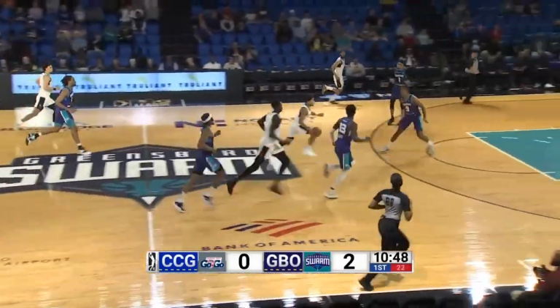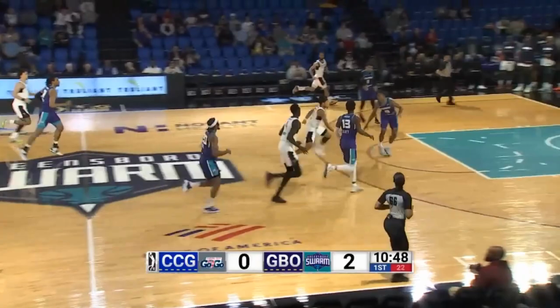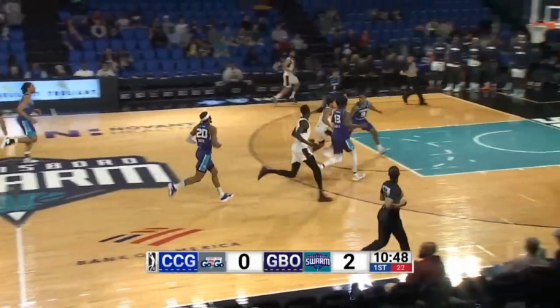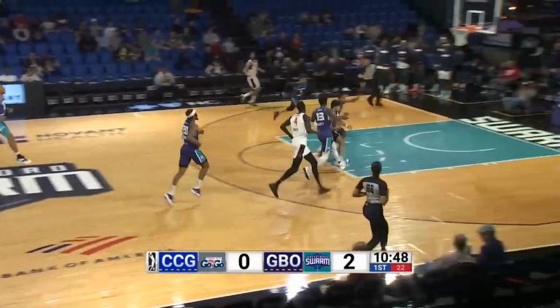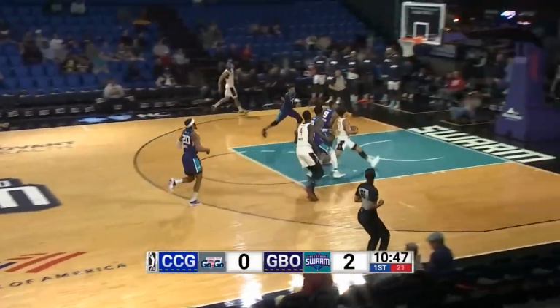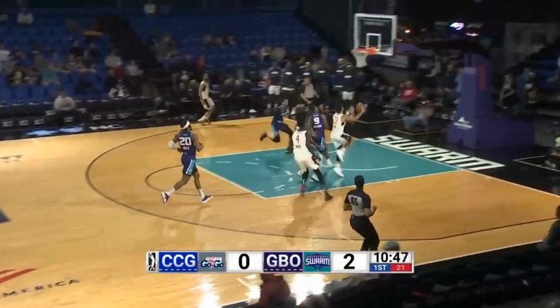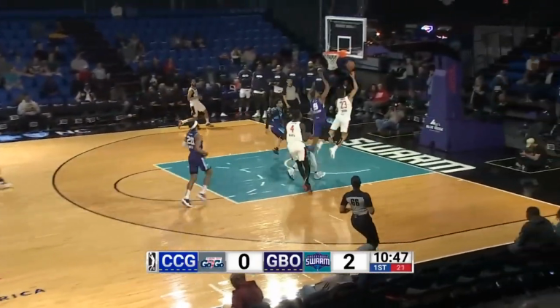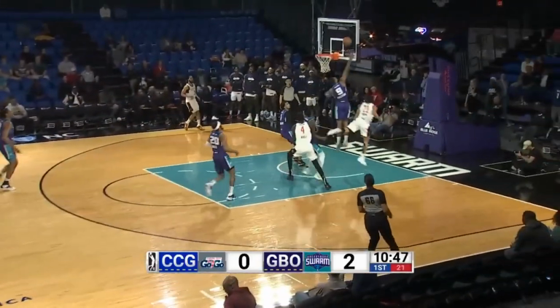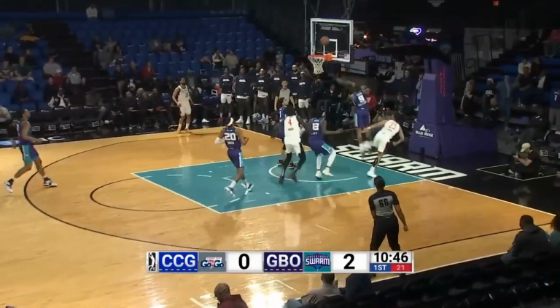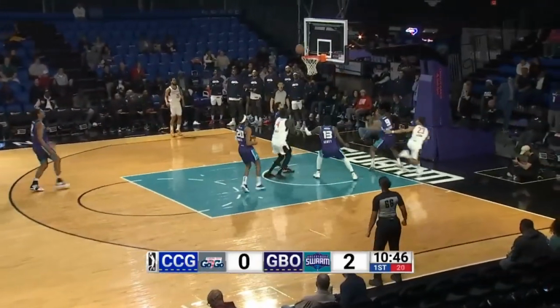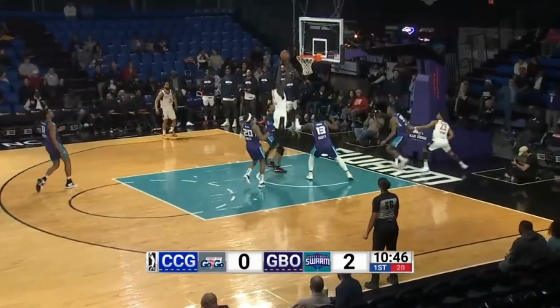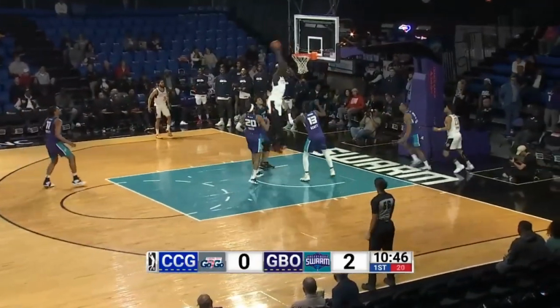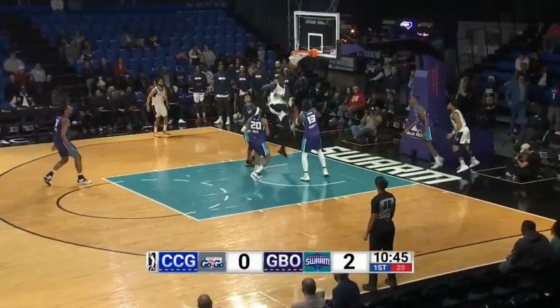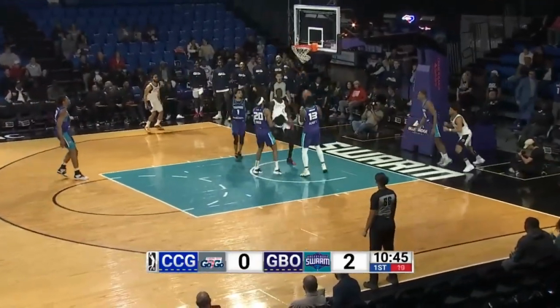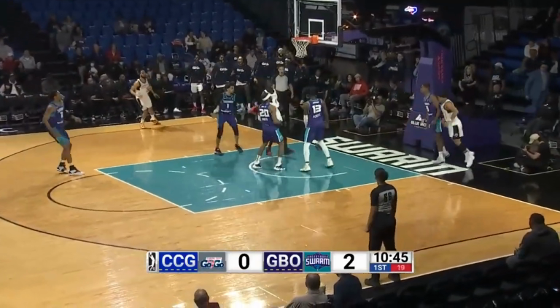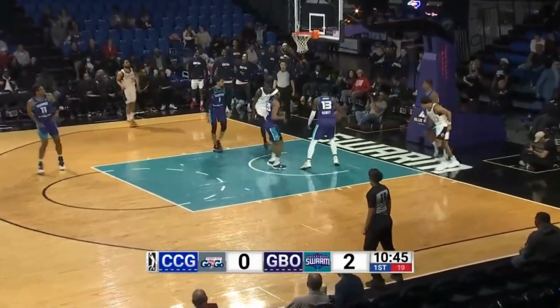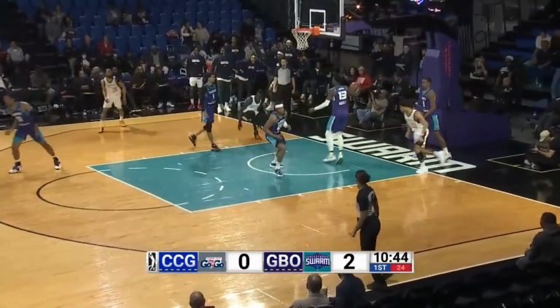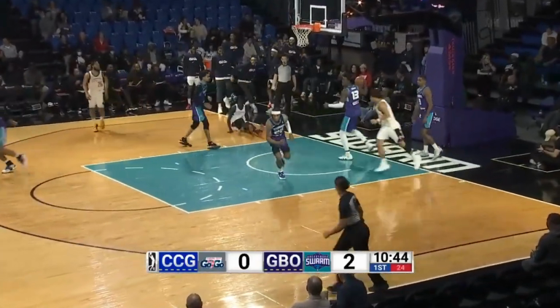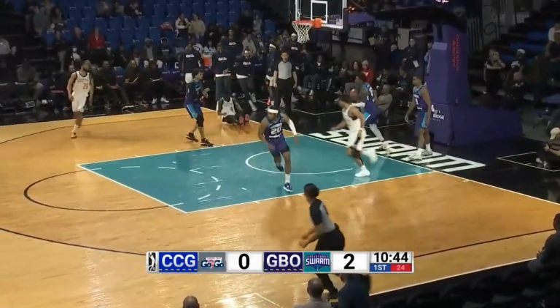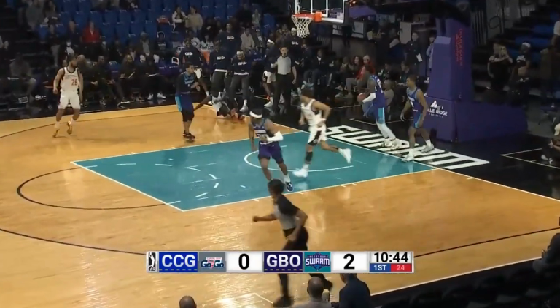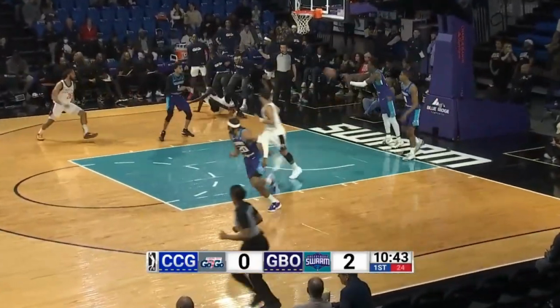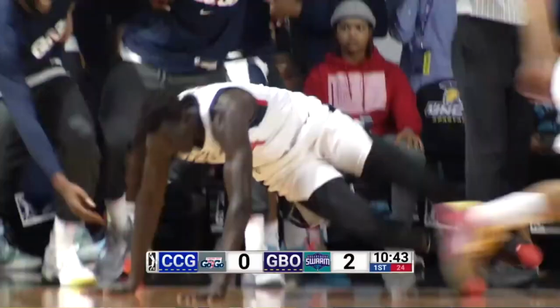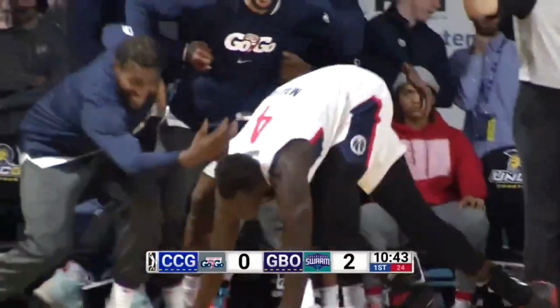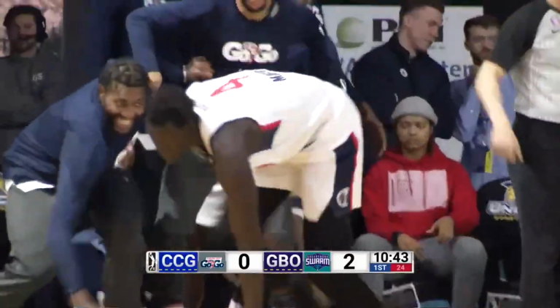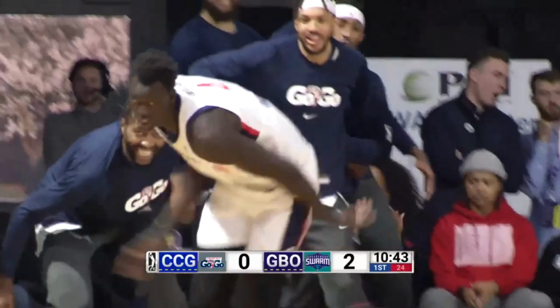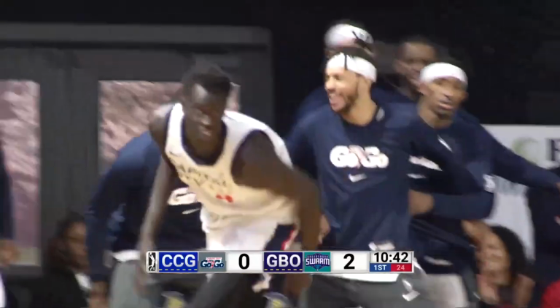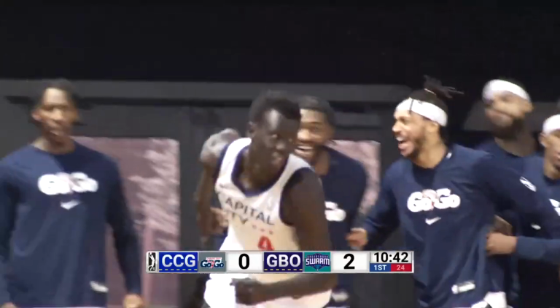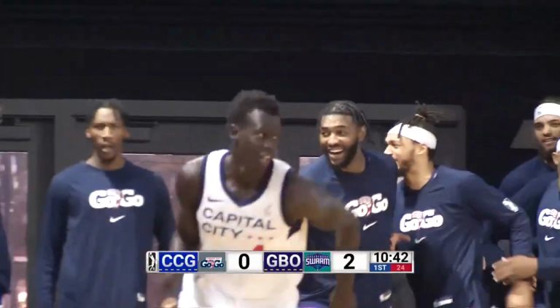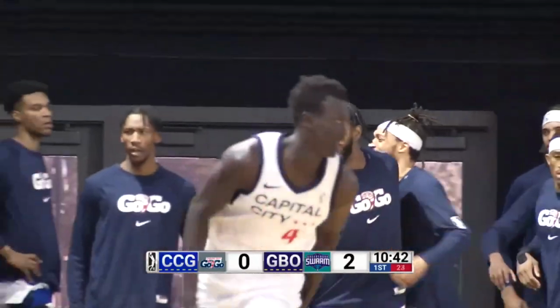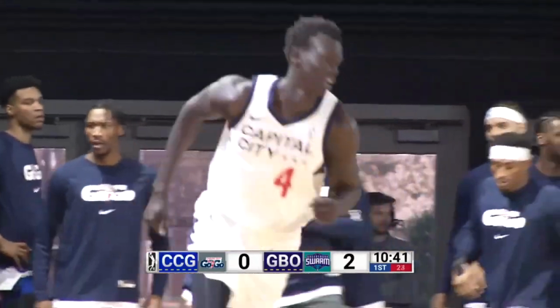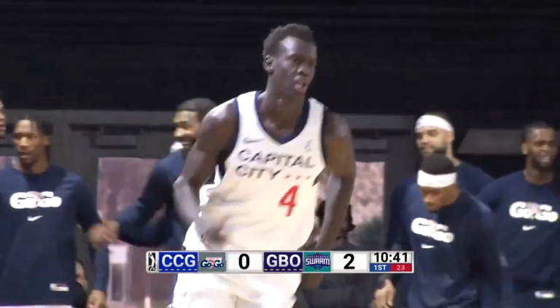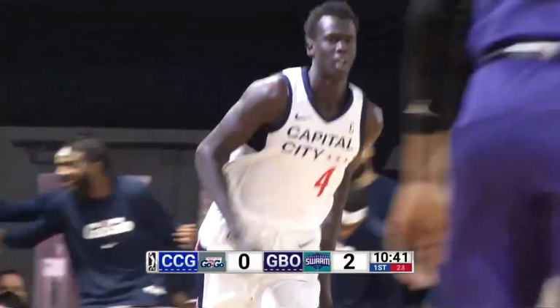Across the timeline, Devon Dotson speeds up the floor, right hand layup — no — putback slam in transition by McKermaker. Oh my goodness.